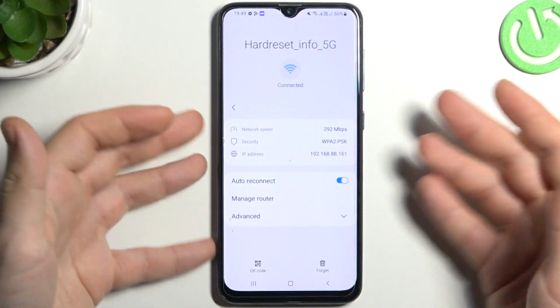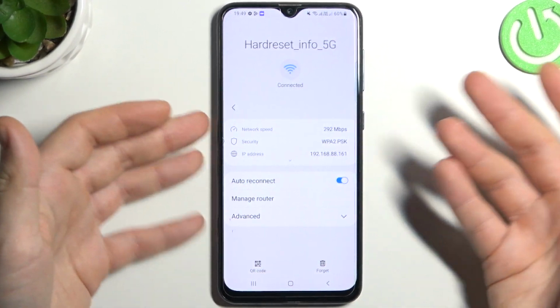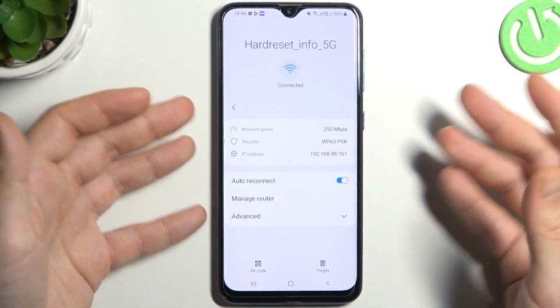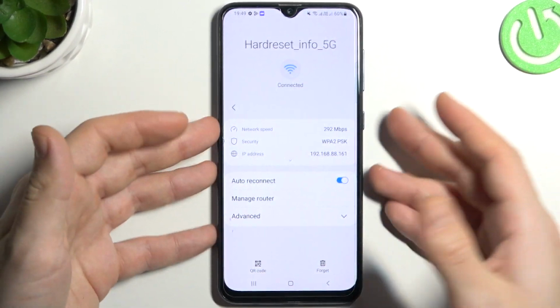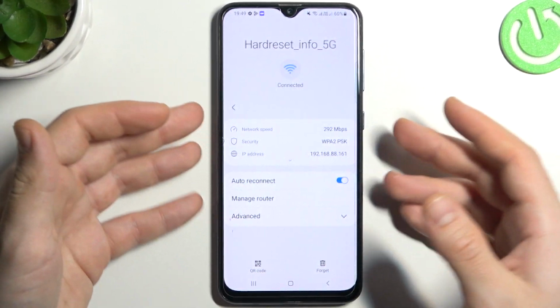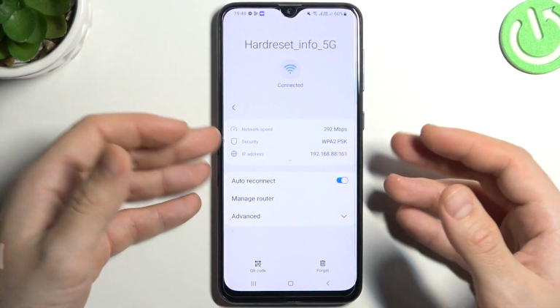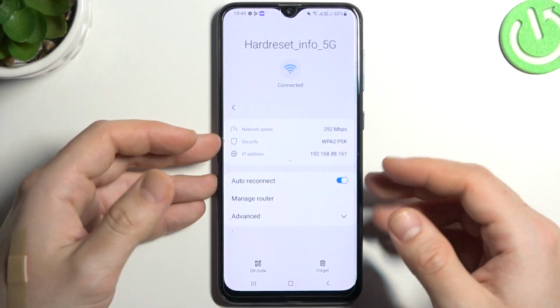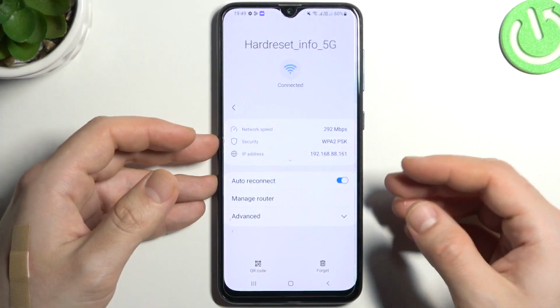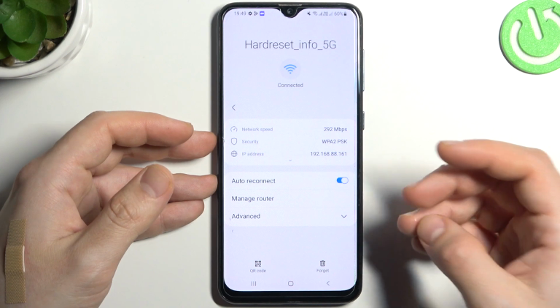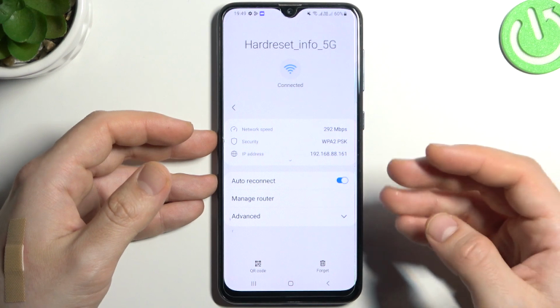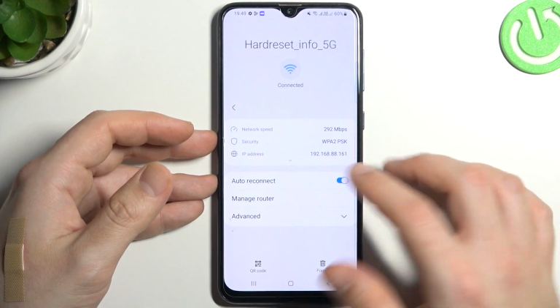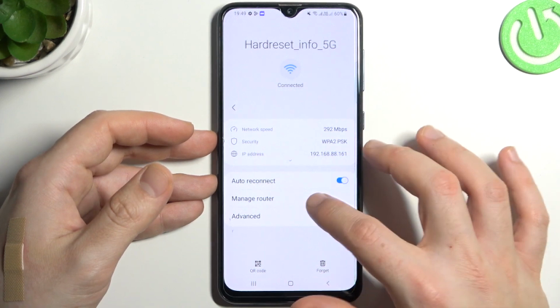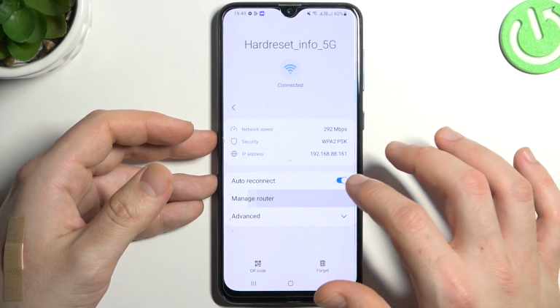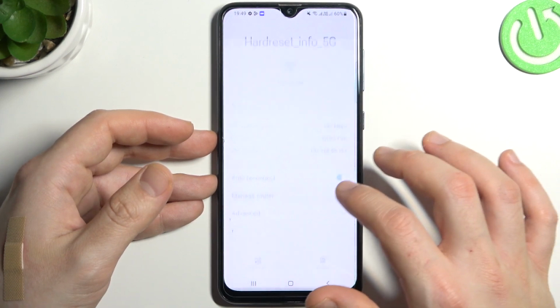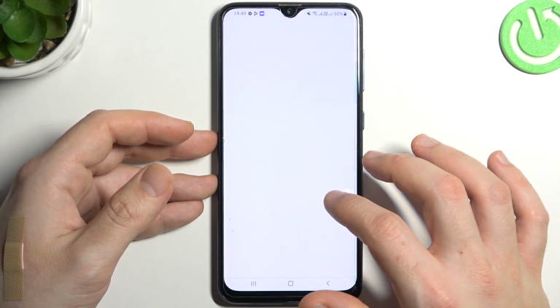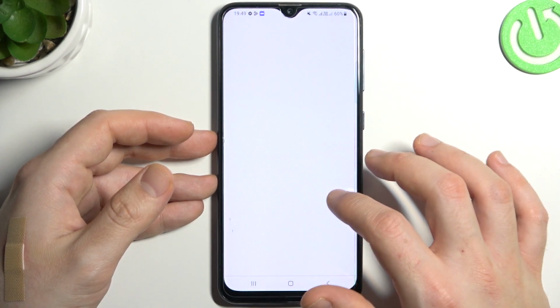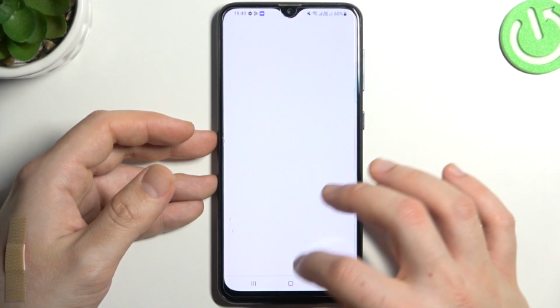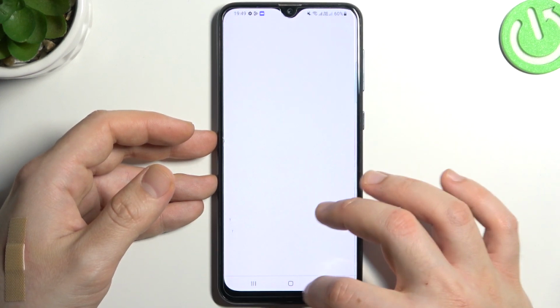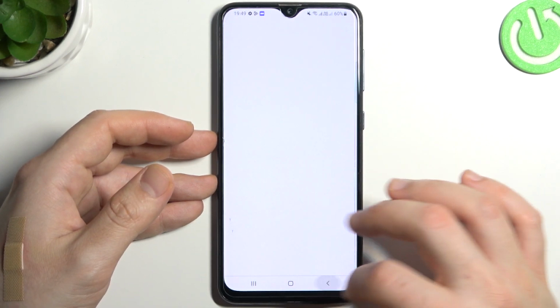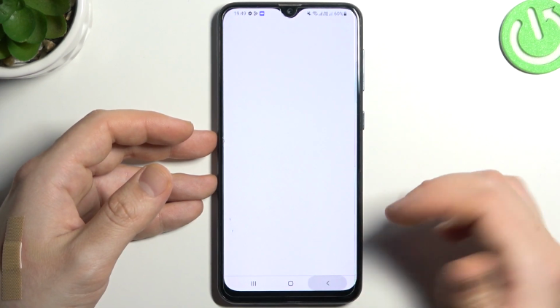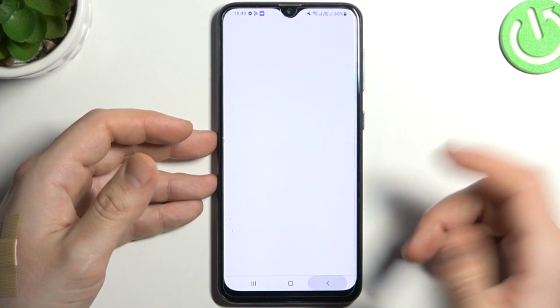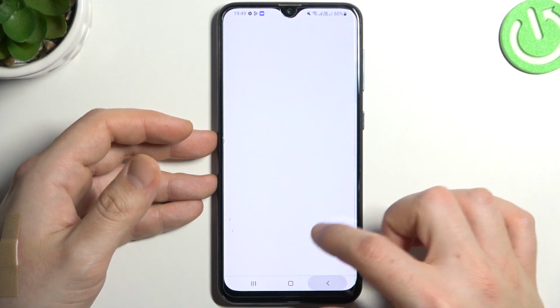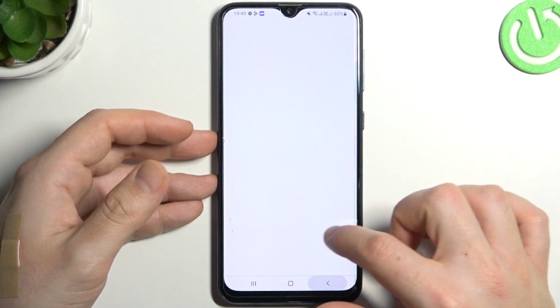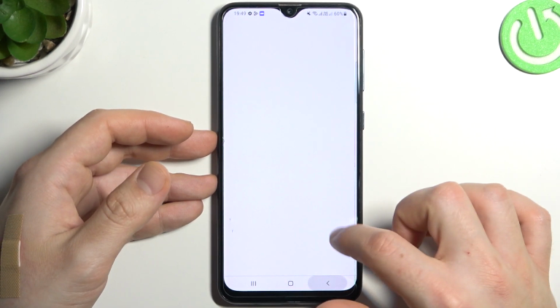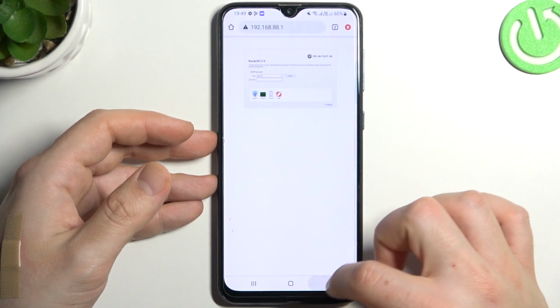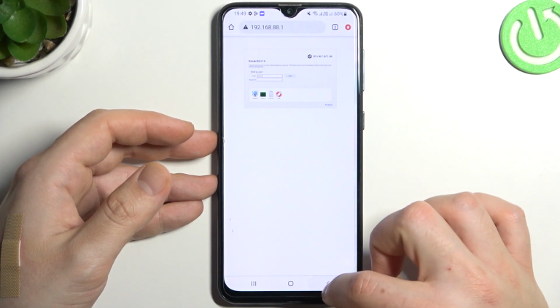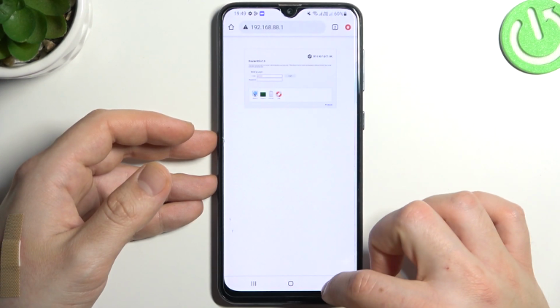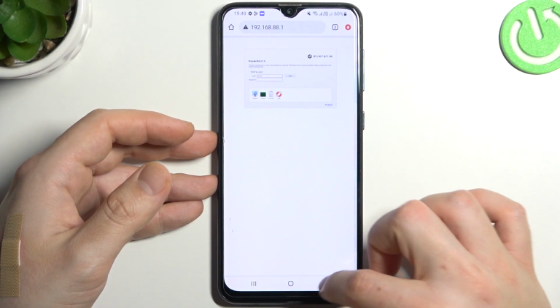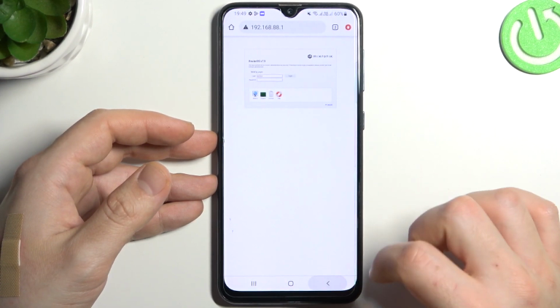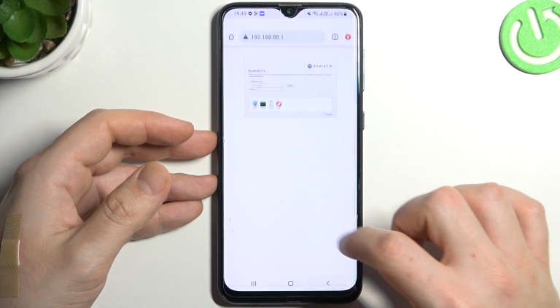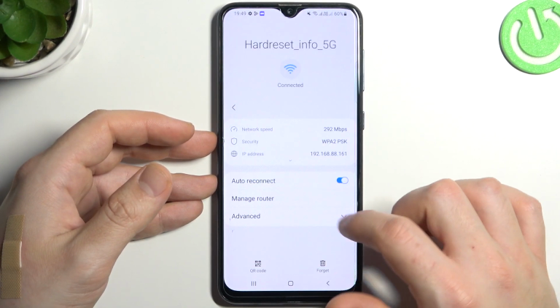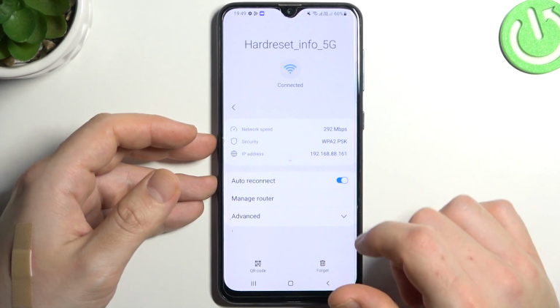You can scan it with a second device to join the same network that you have connected to on the Samsung device. And that's it.